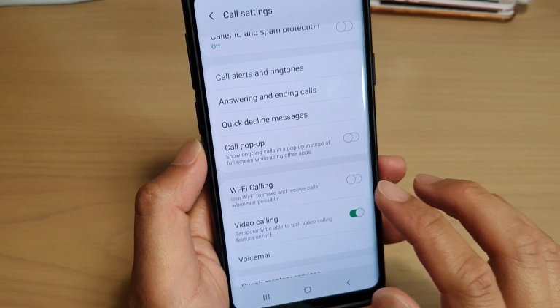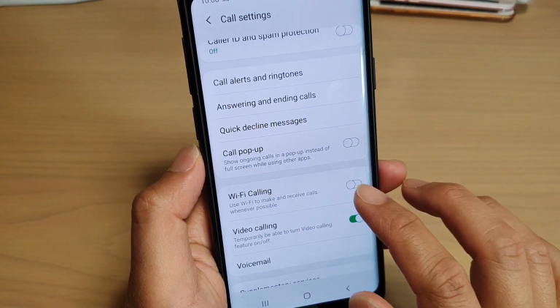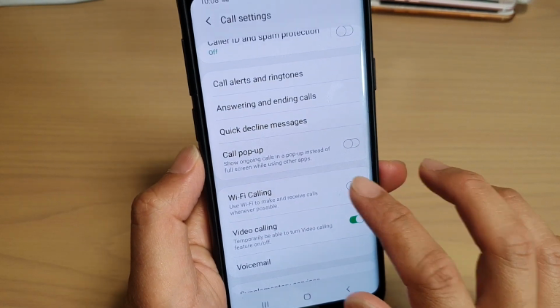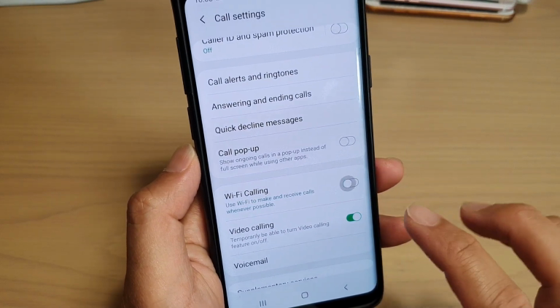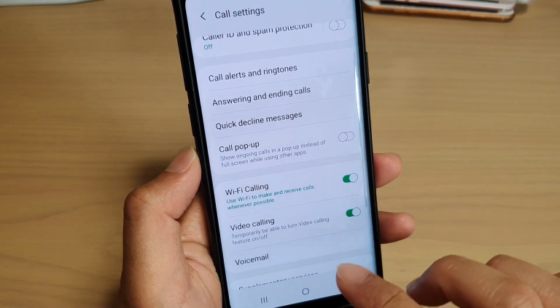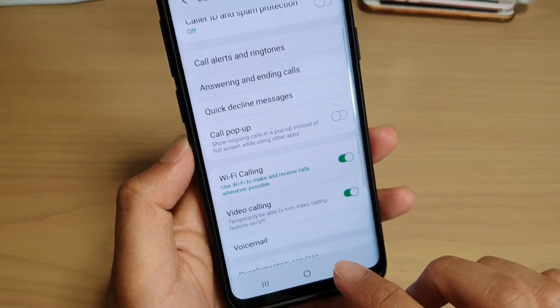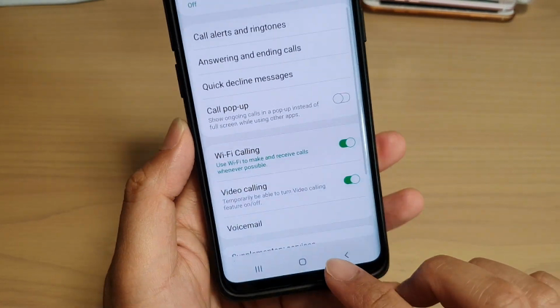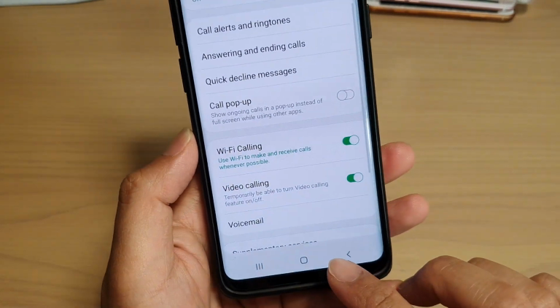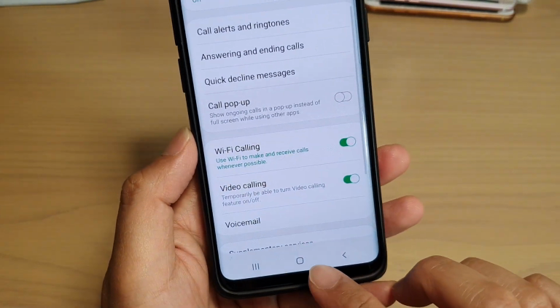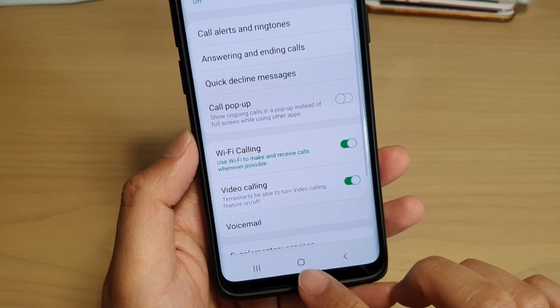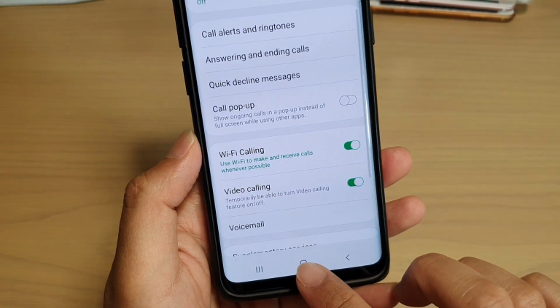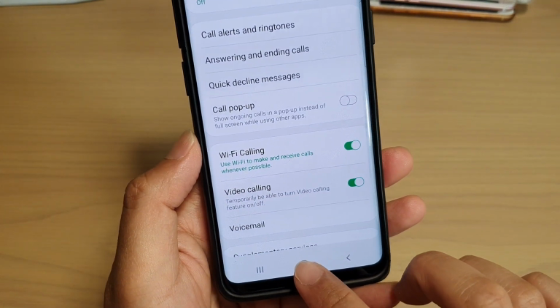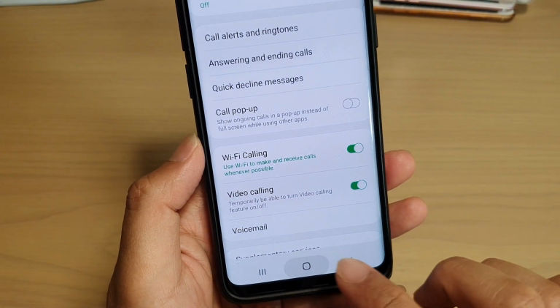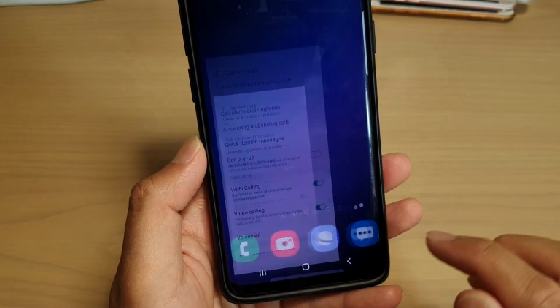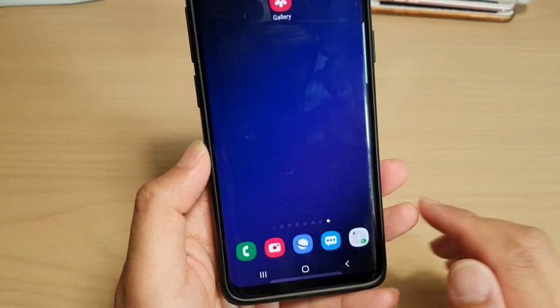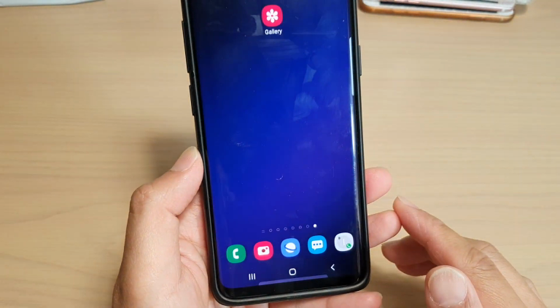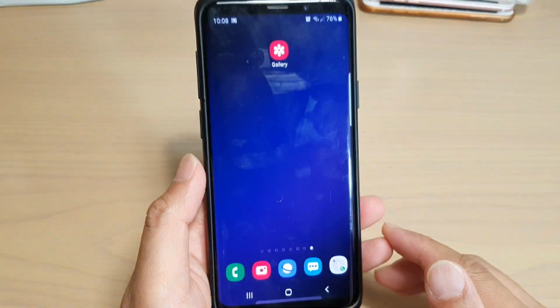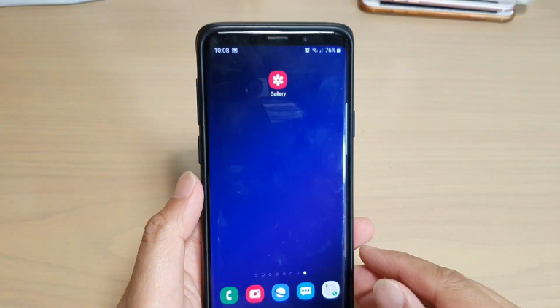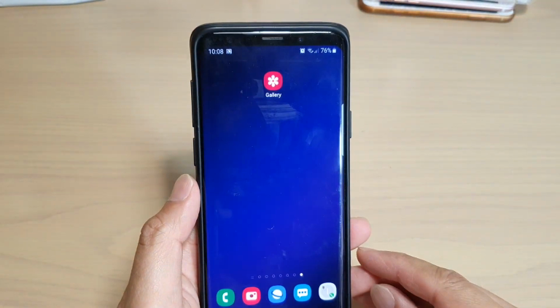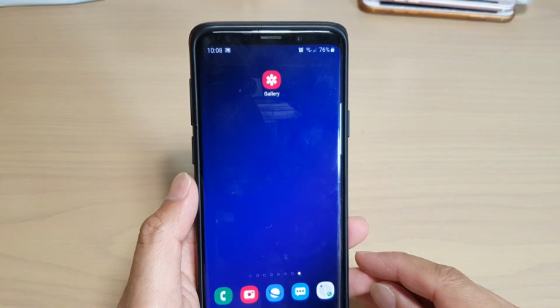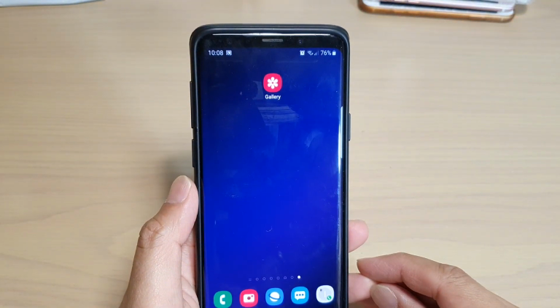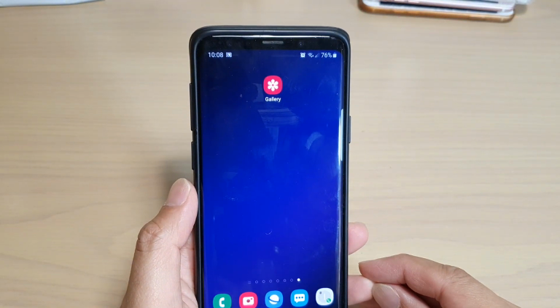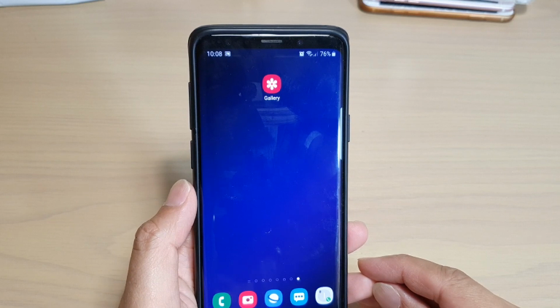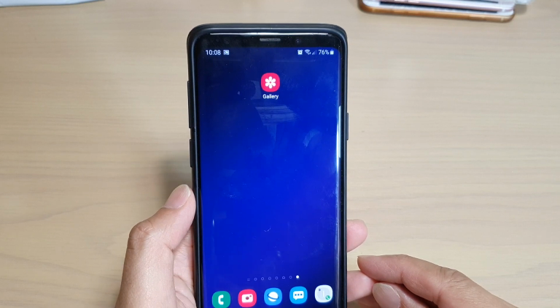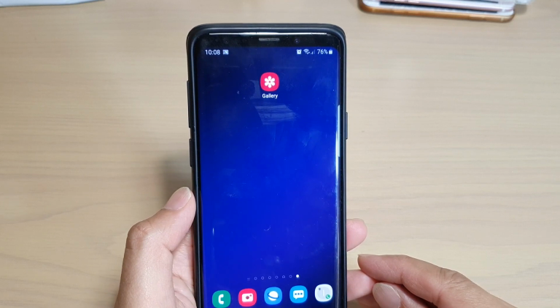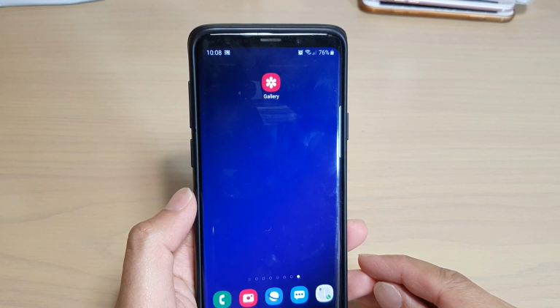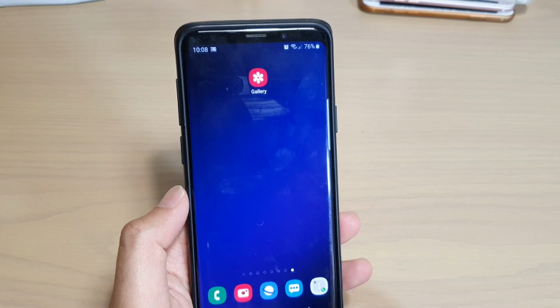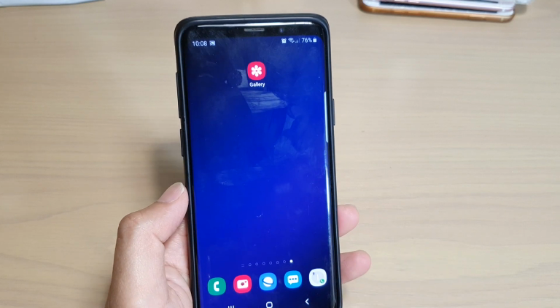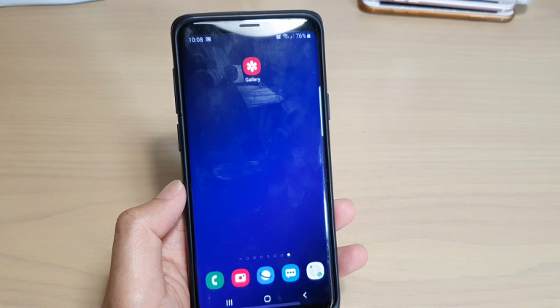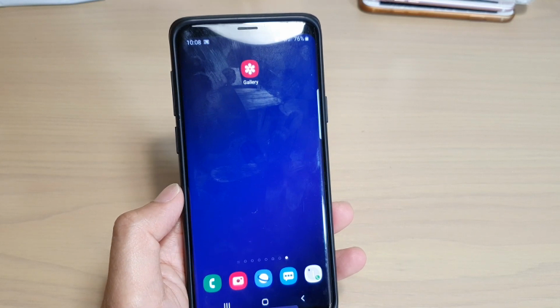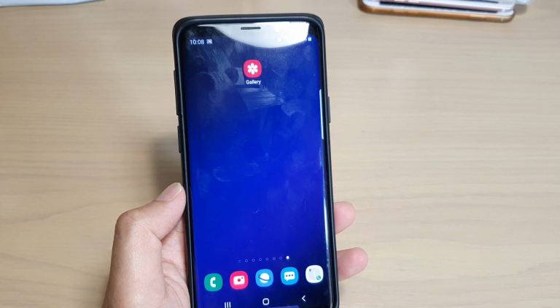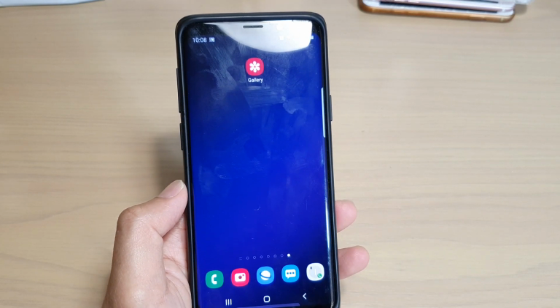And that's it. You can tap on the home key to go back to your home screen. Thank you for watching this video. Please subscribe to my channel for more videos.